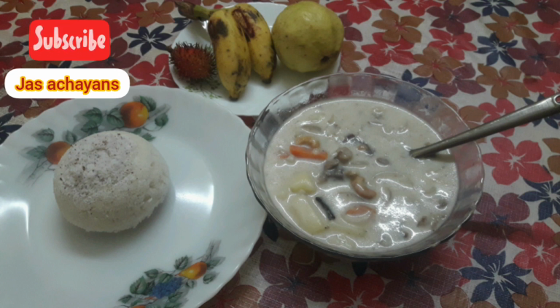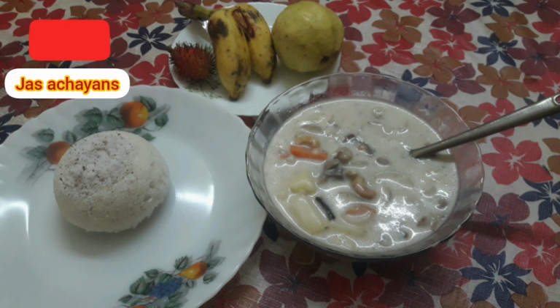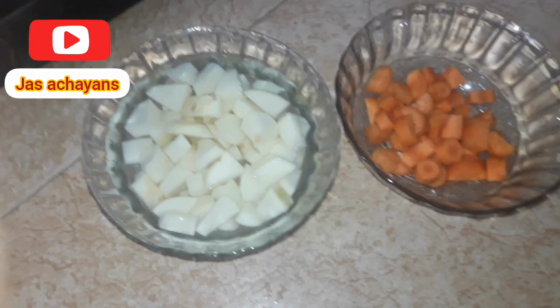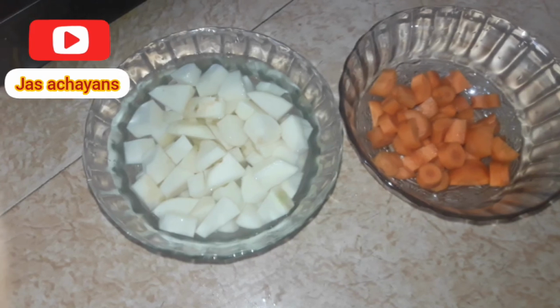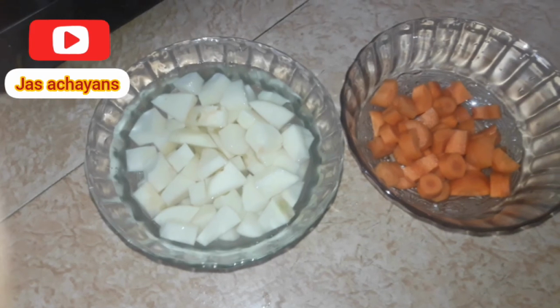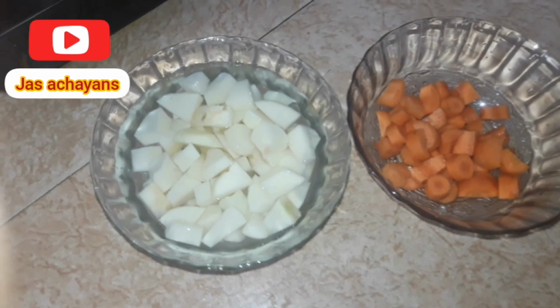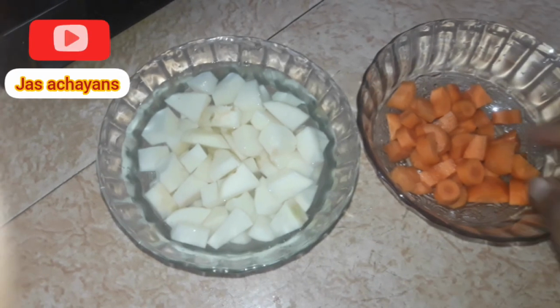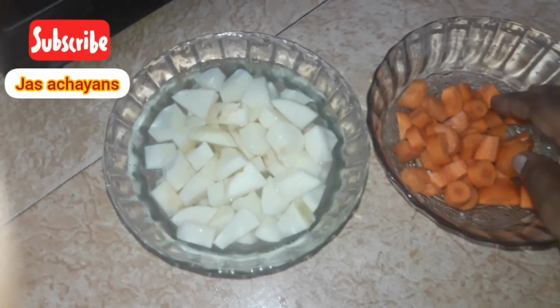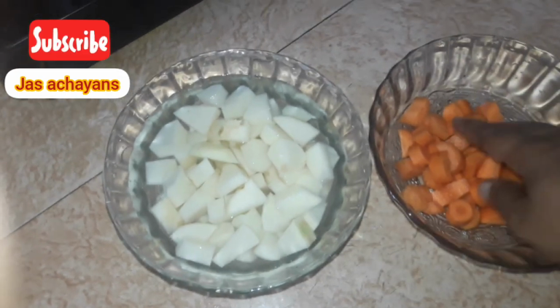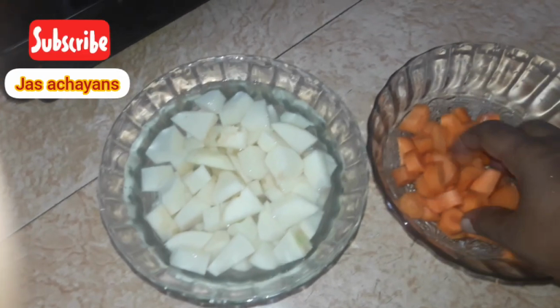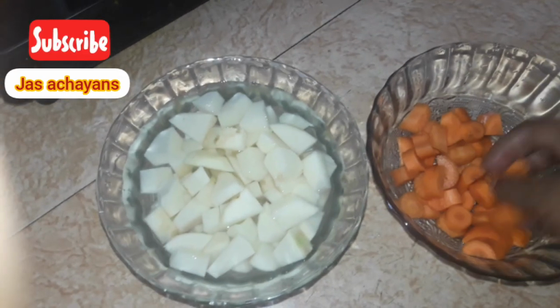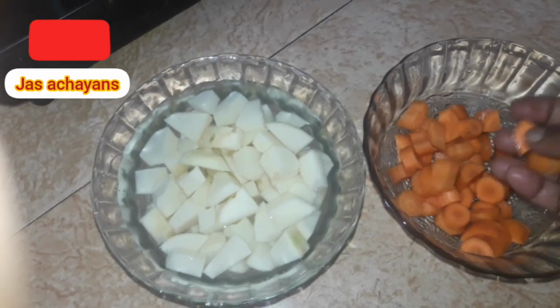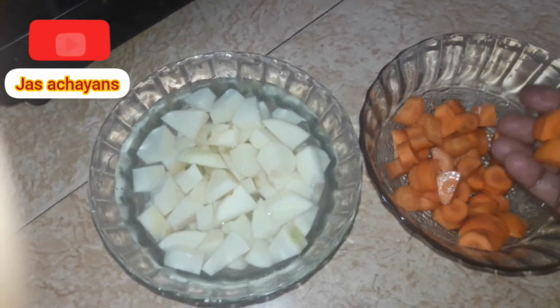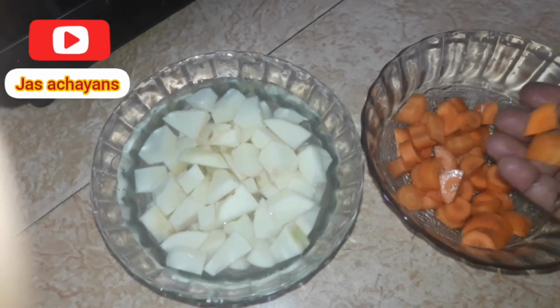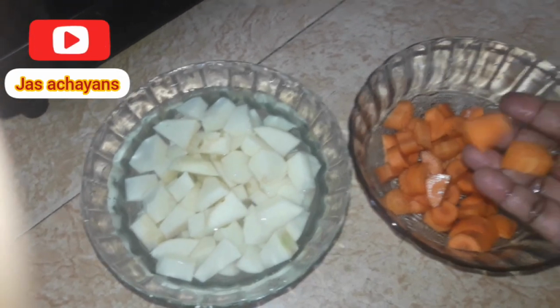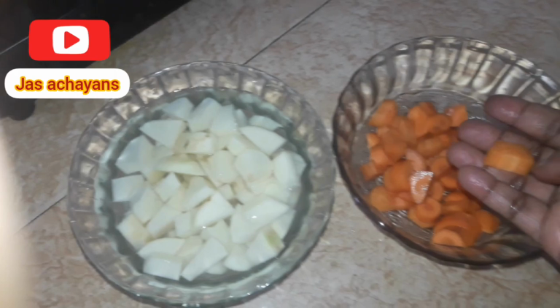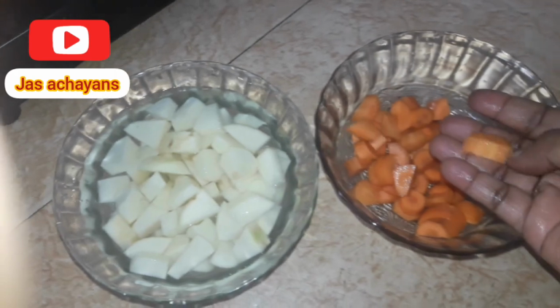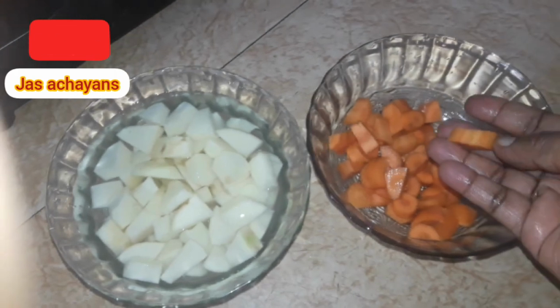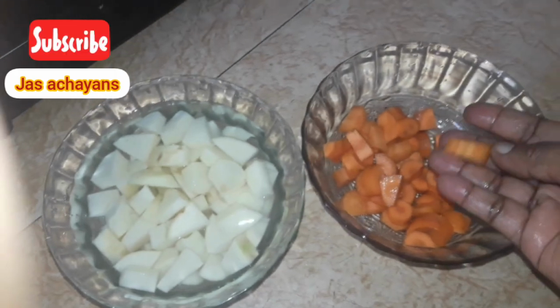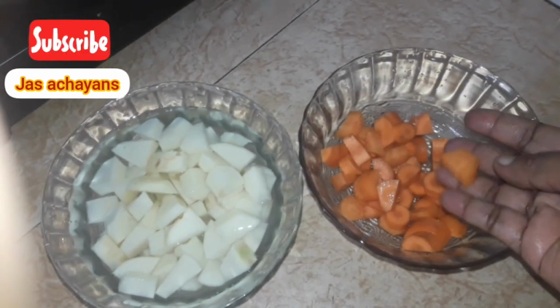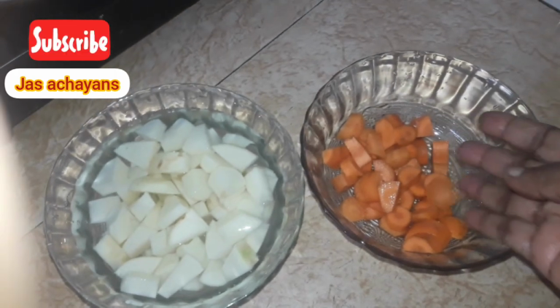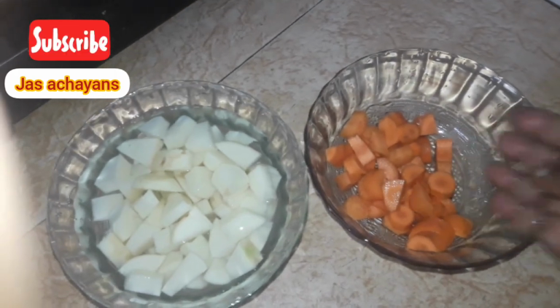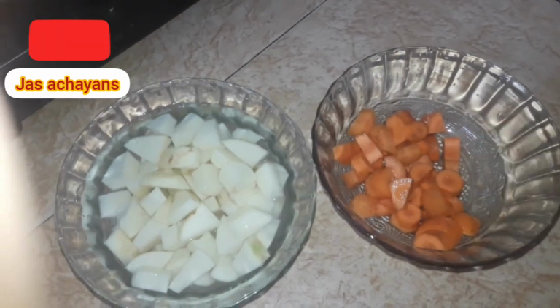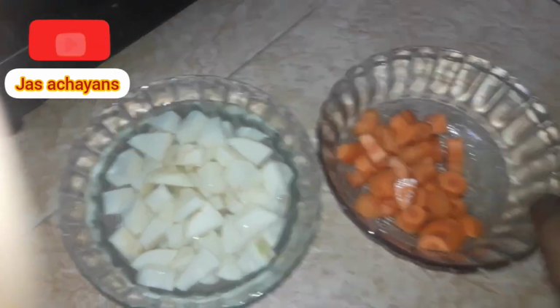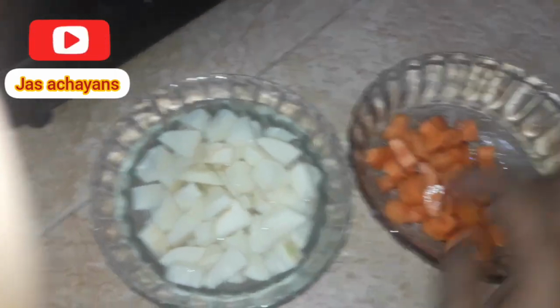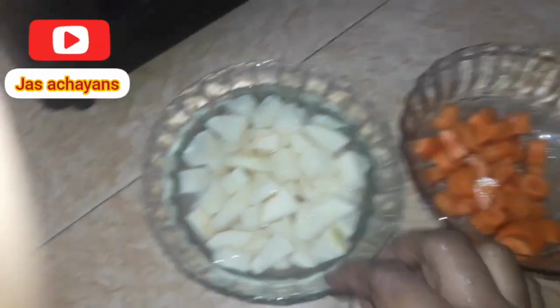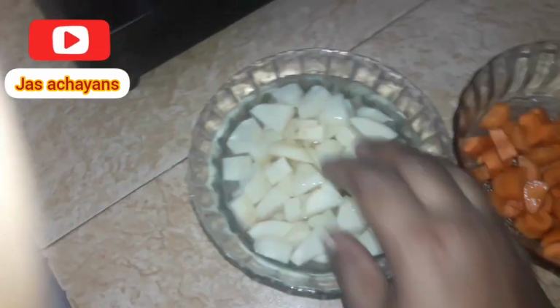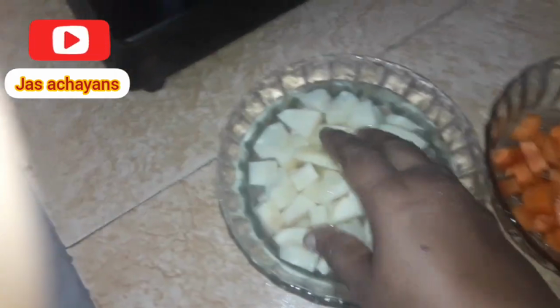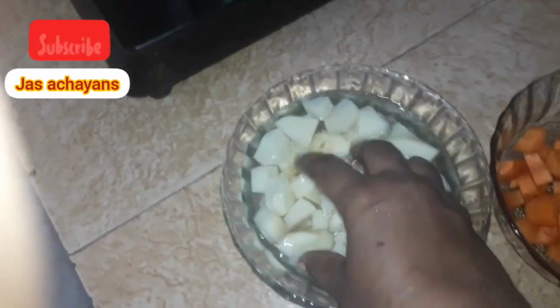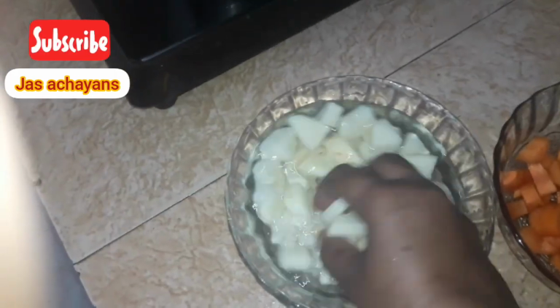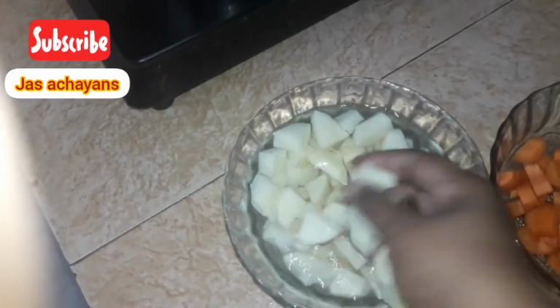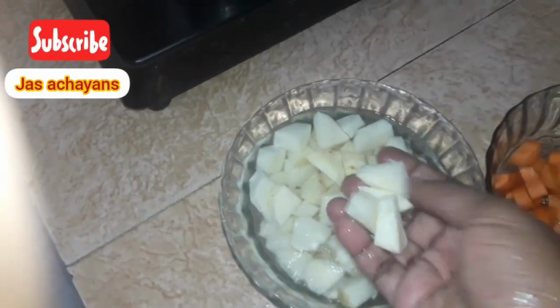I'm going to use two carrots and two cubes as part of this recipe.